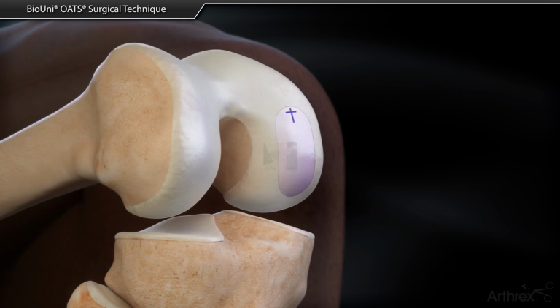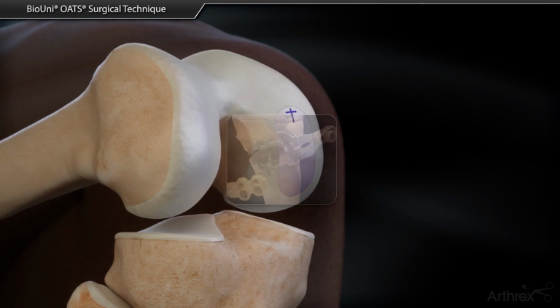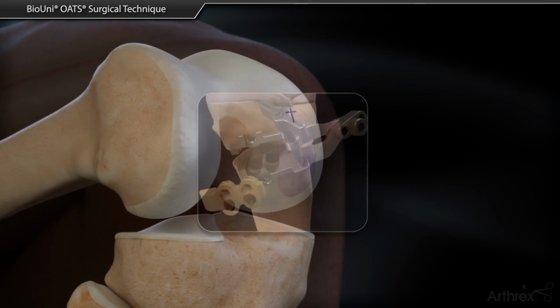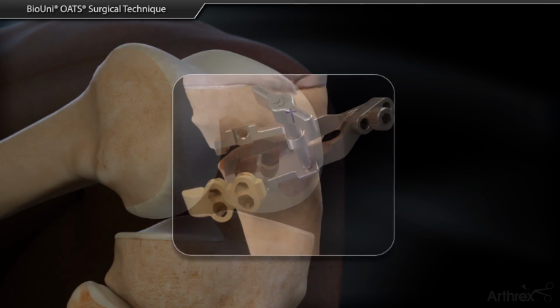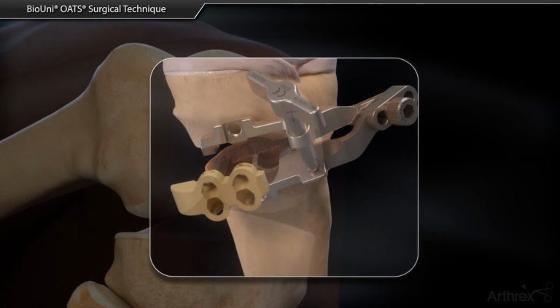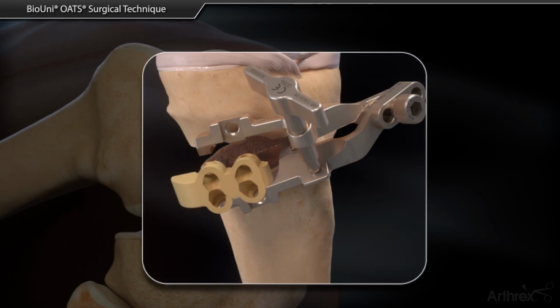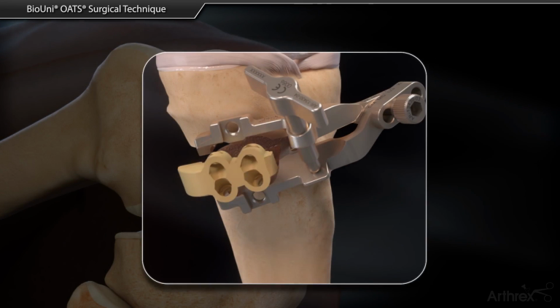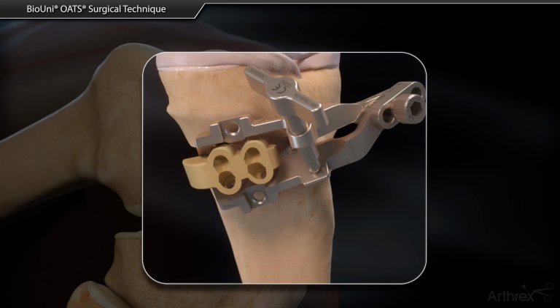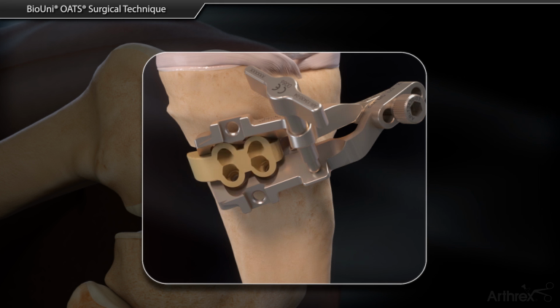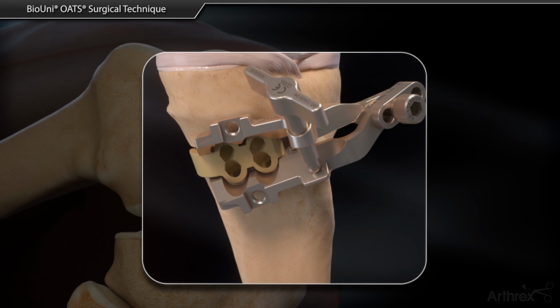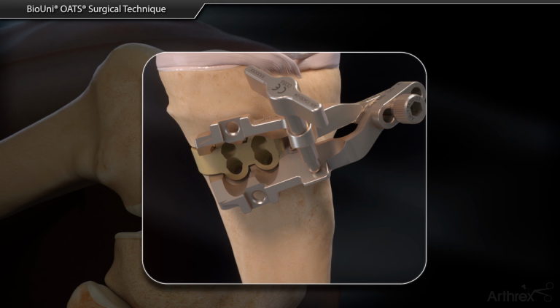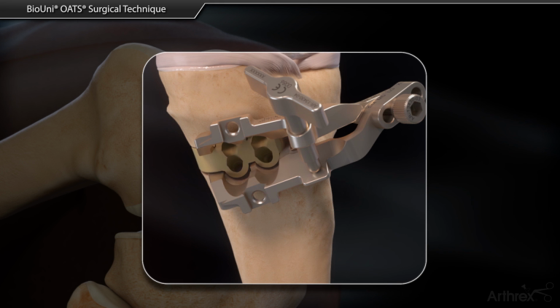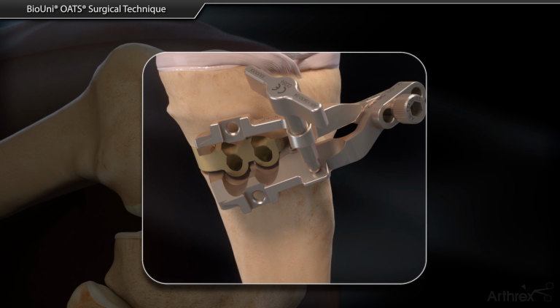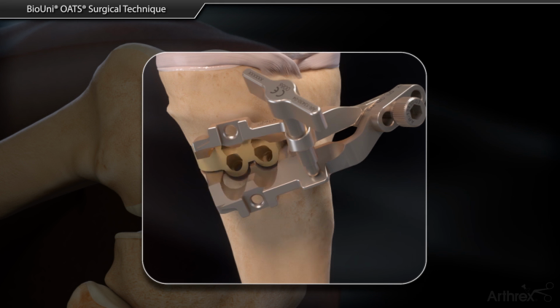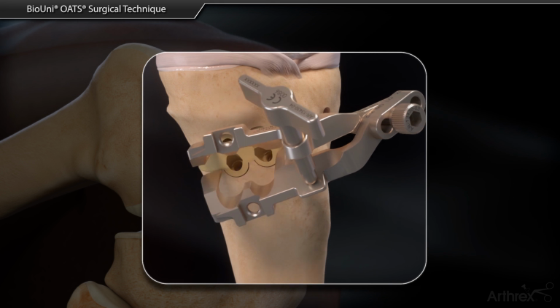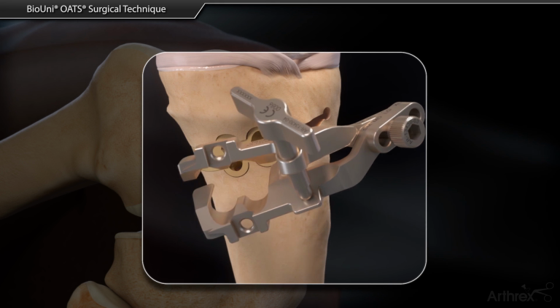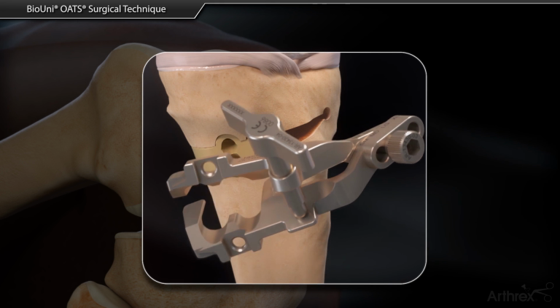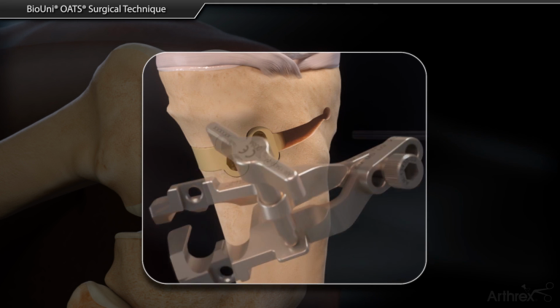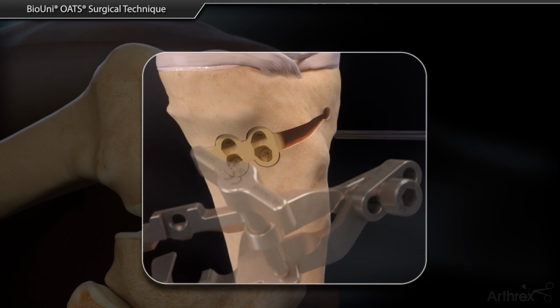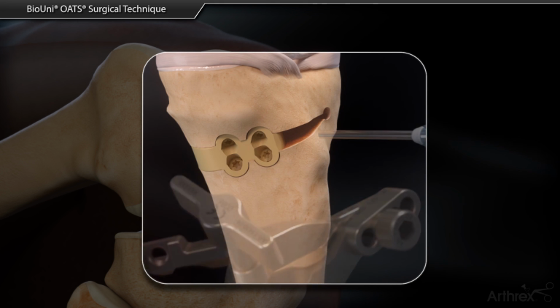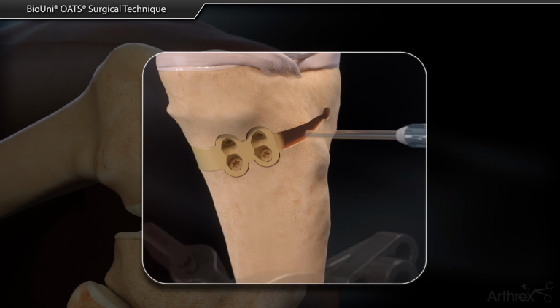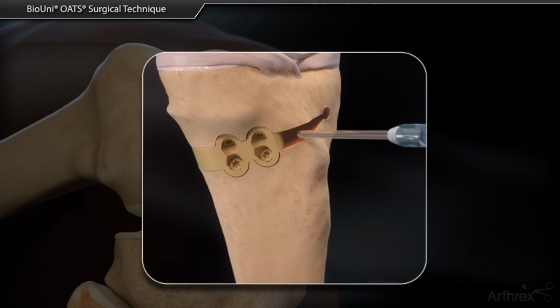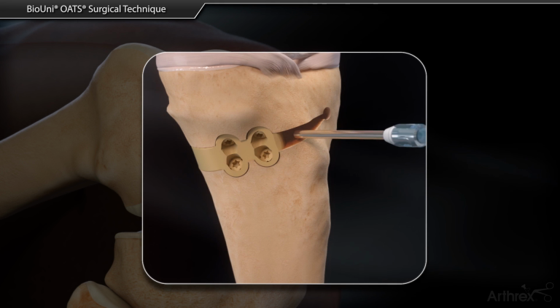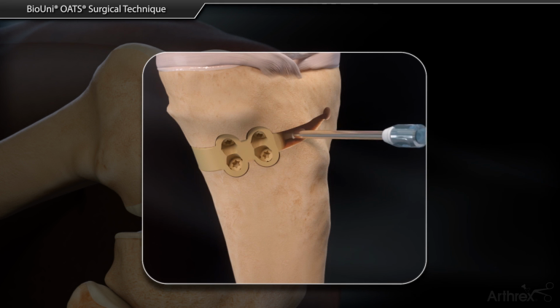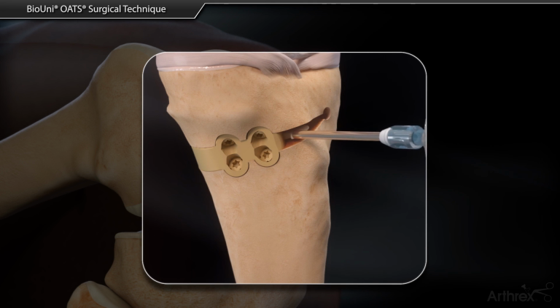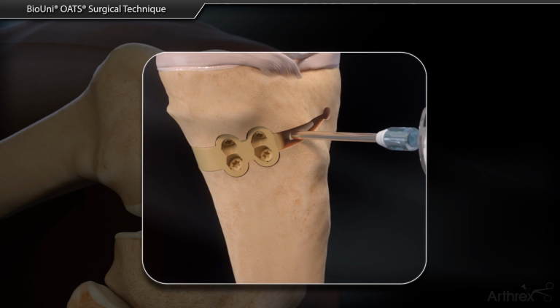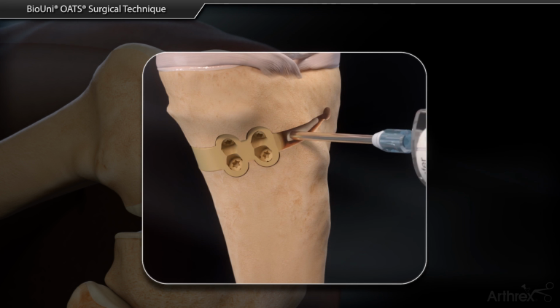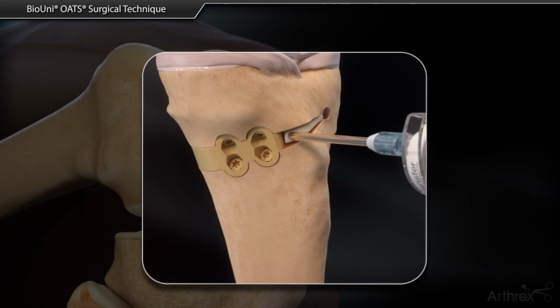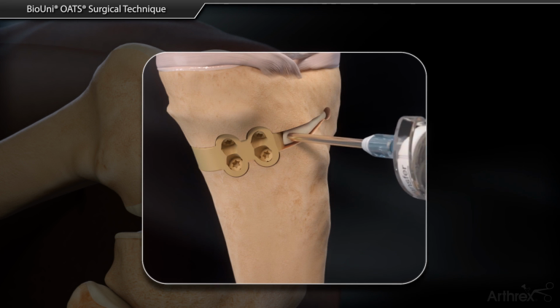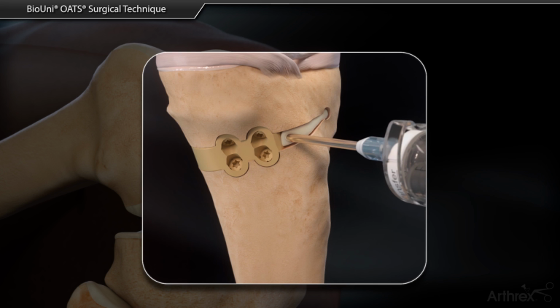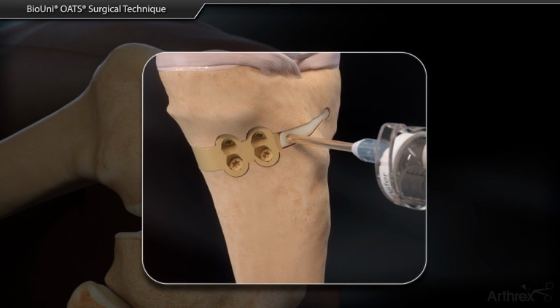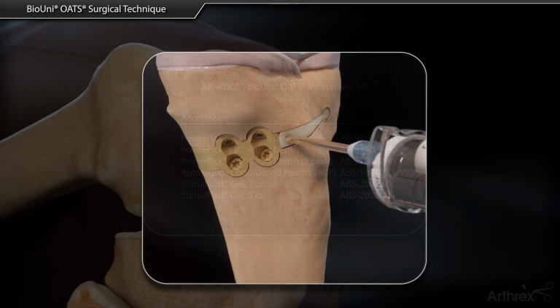The BioUni OATs technique can be combined with an iBalance HTO to correct for alignment issues.